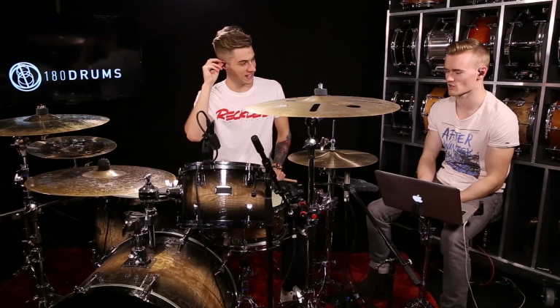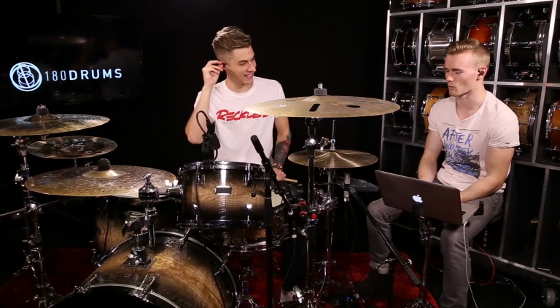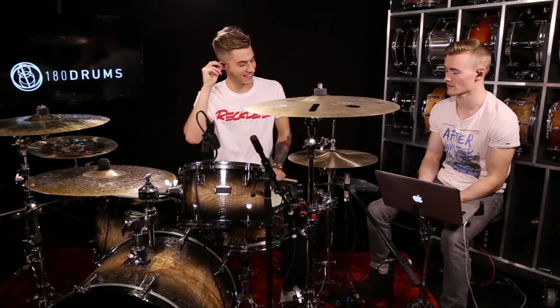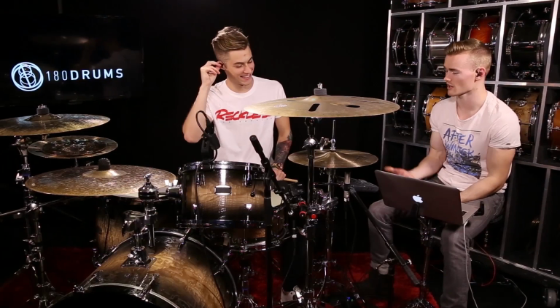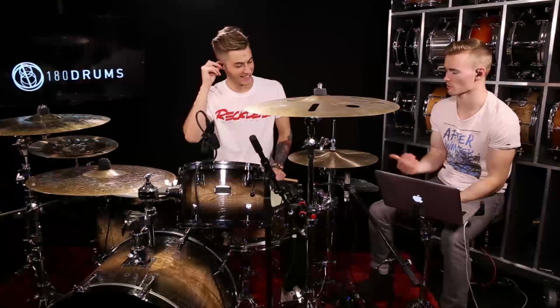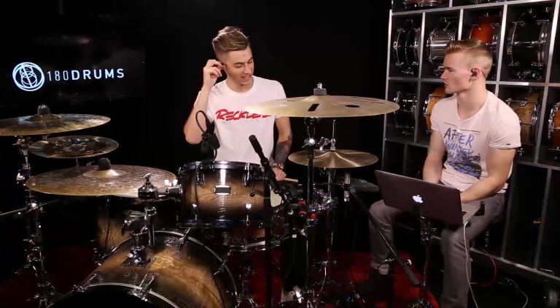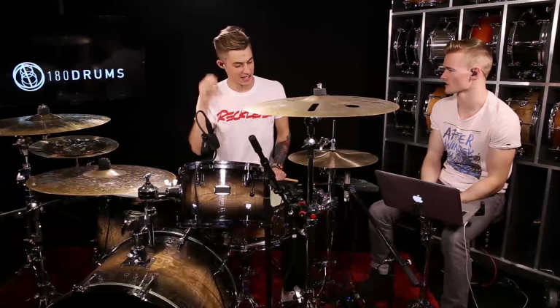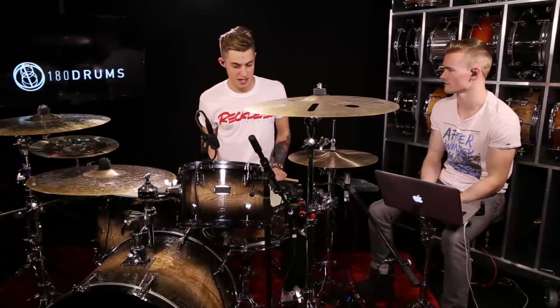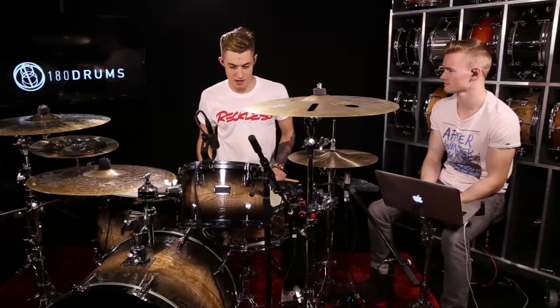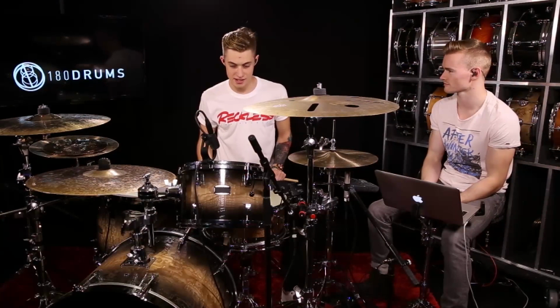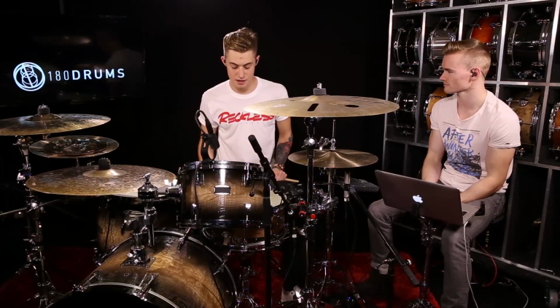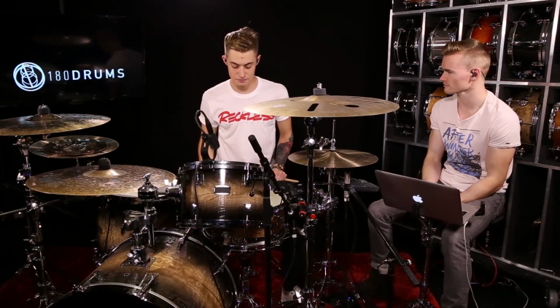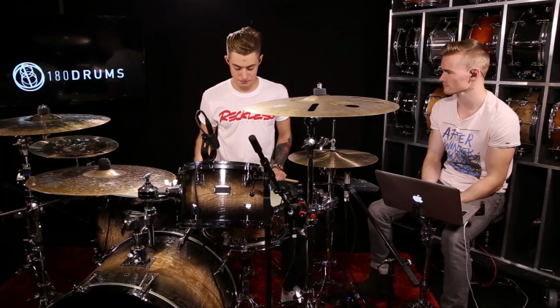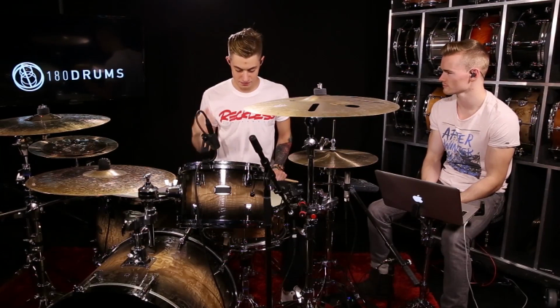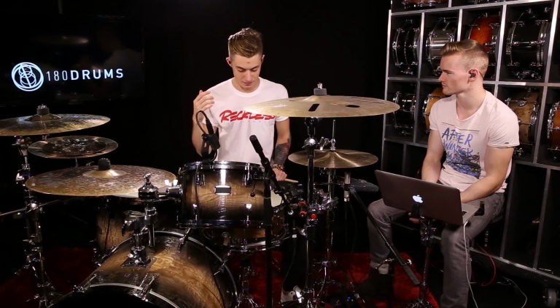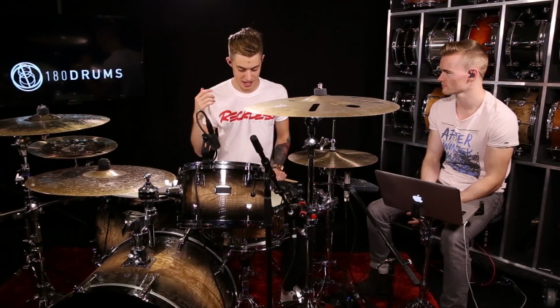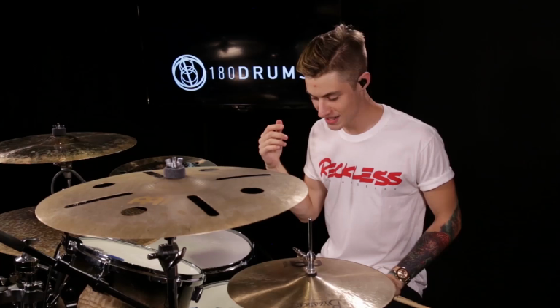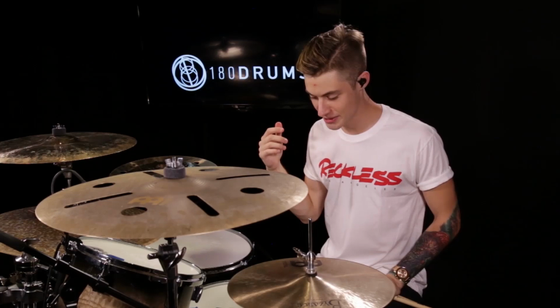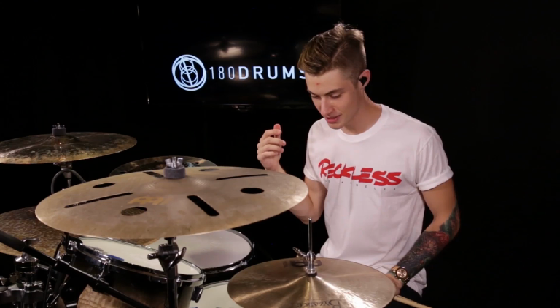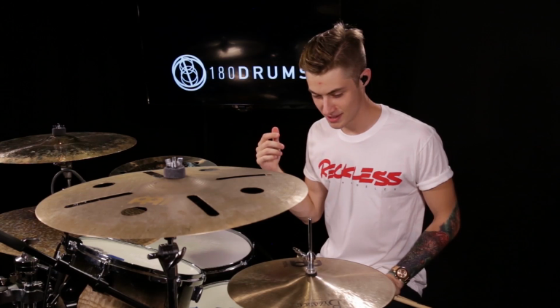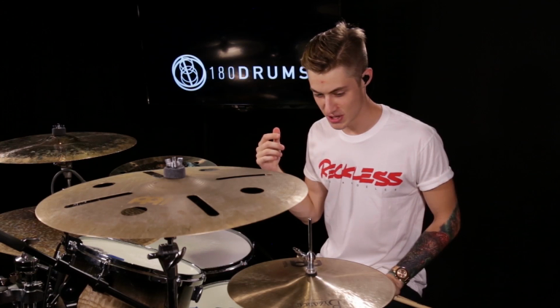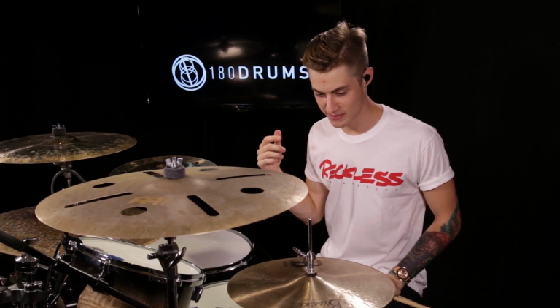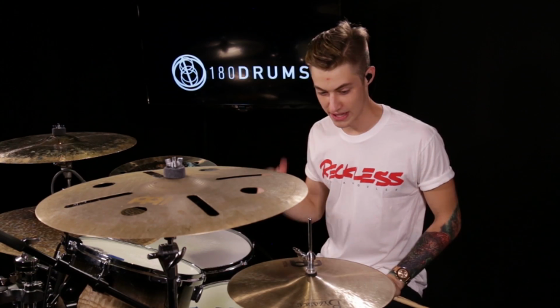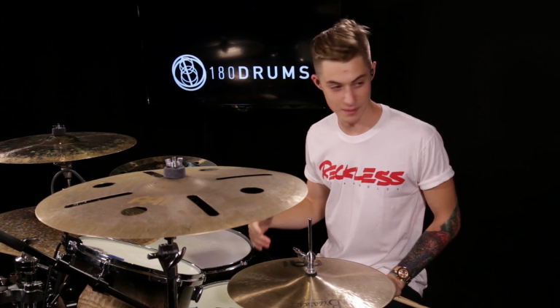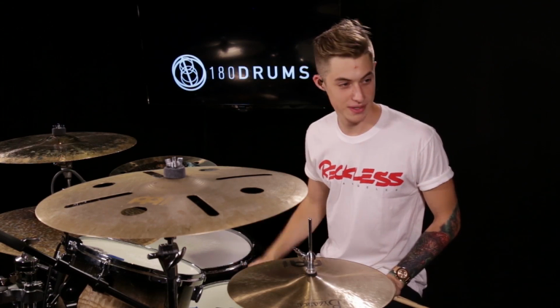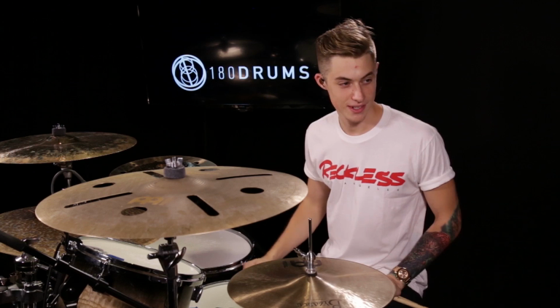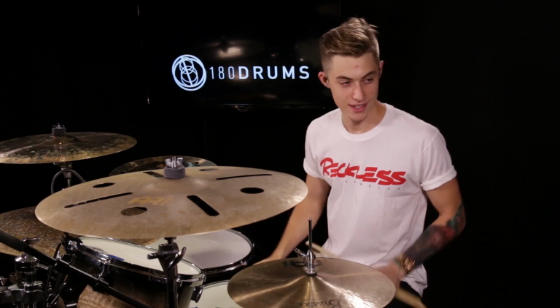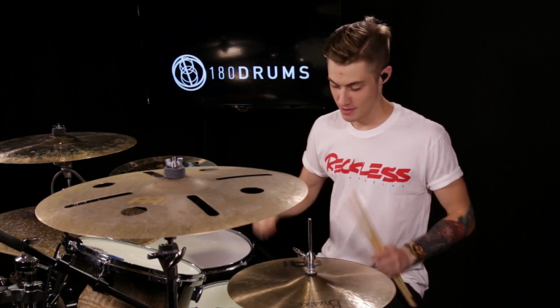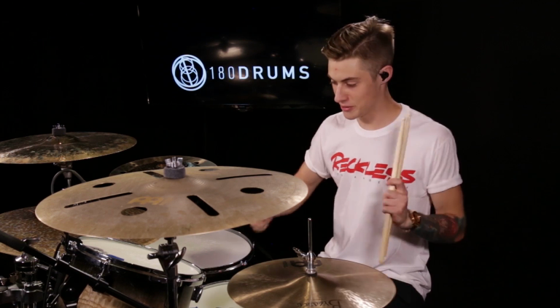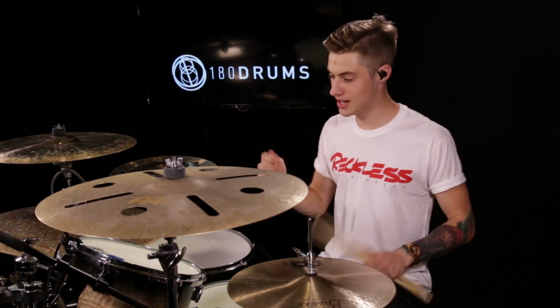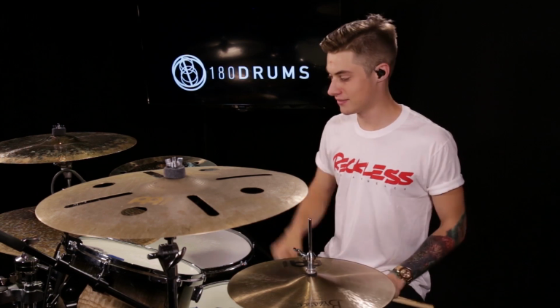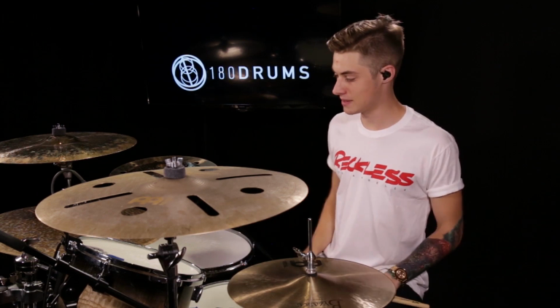So why don't you tell us what we're learning today? Okay, so it is literally just flams. Alternating flams.